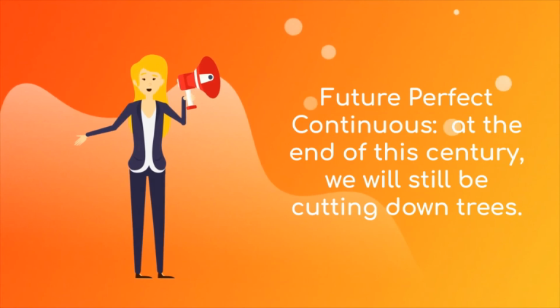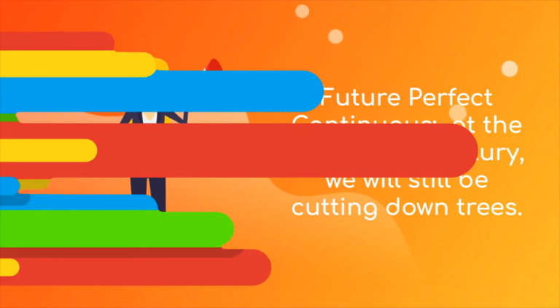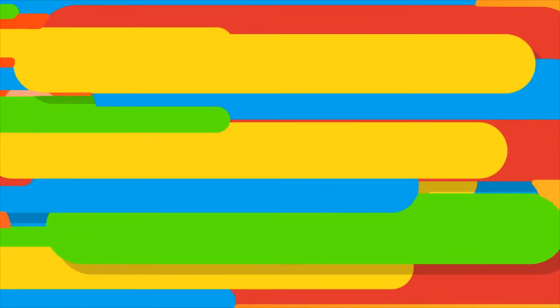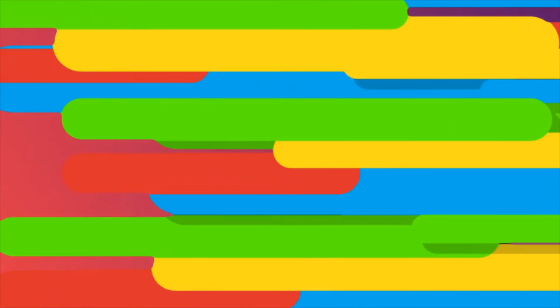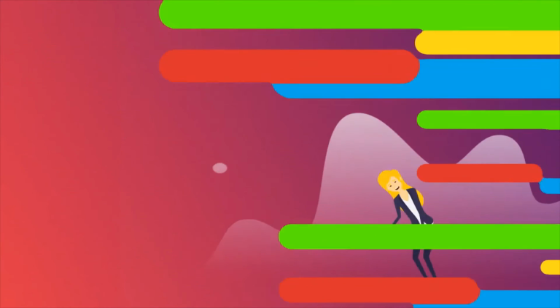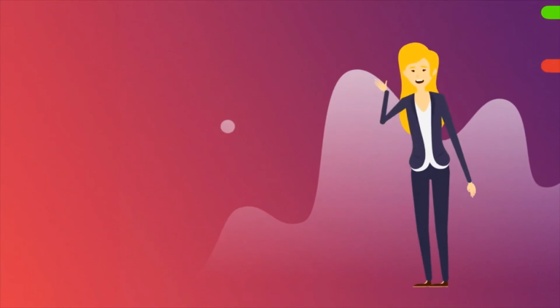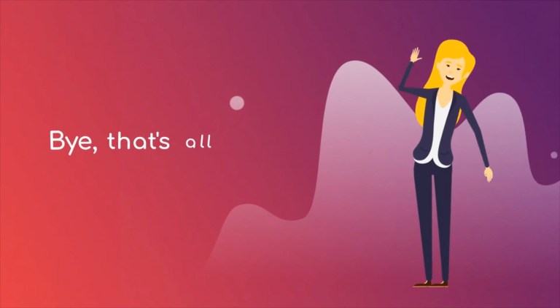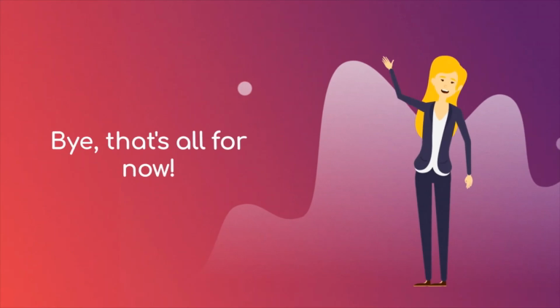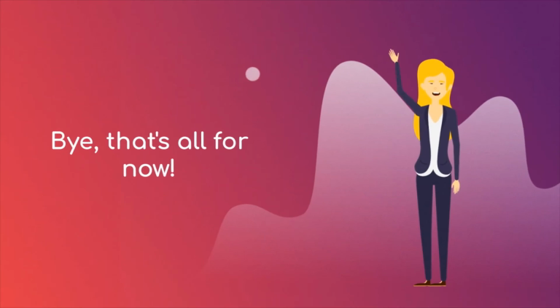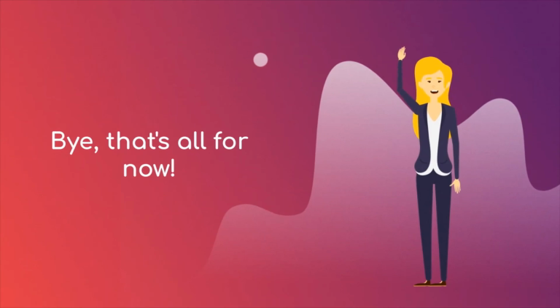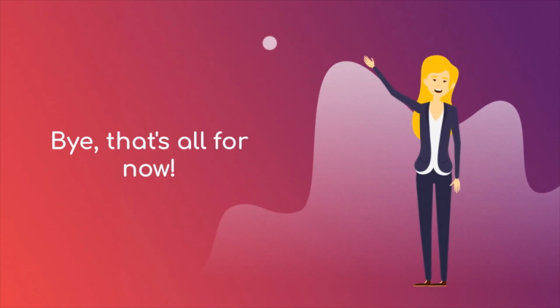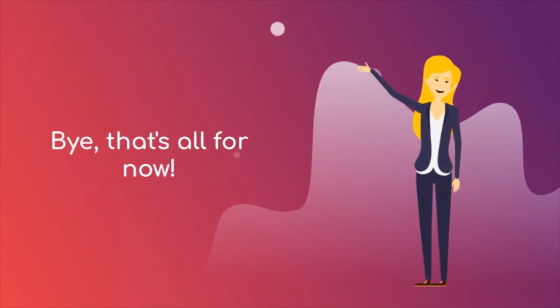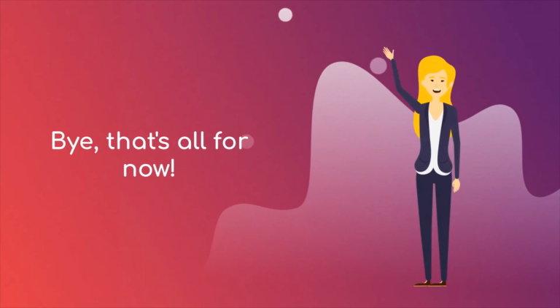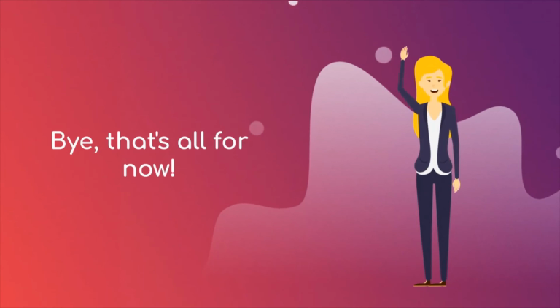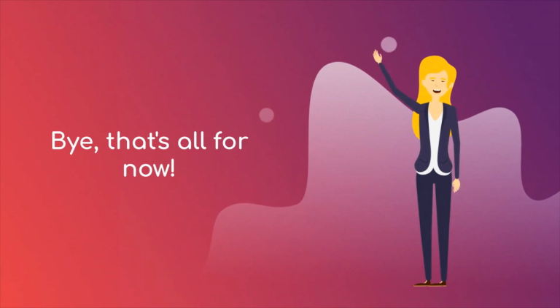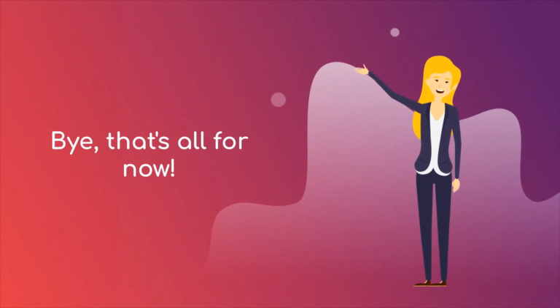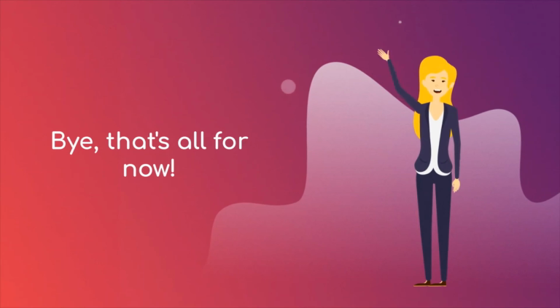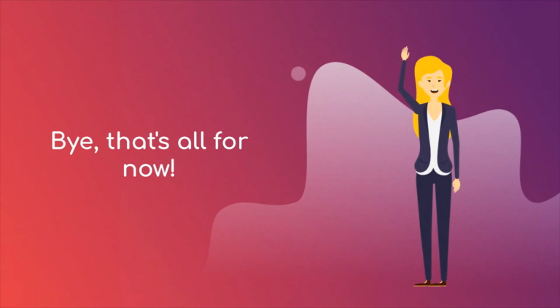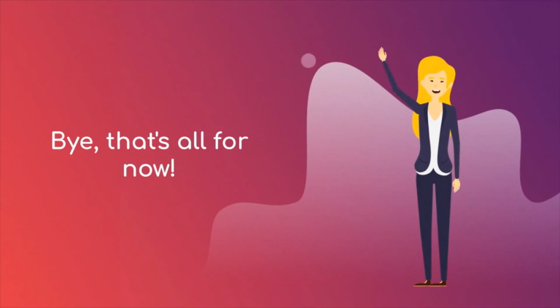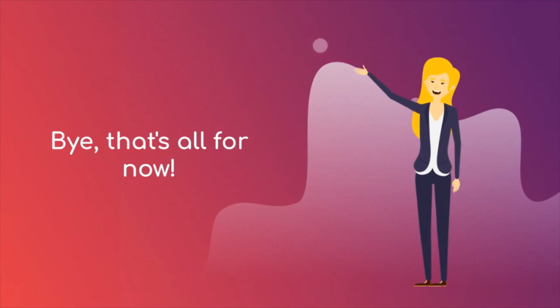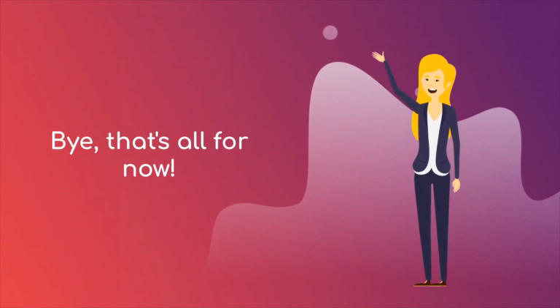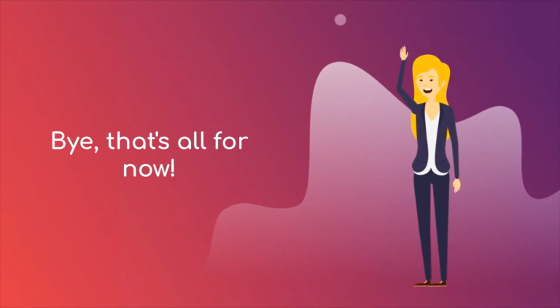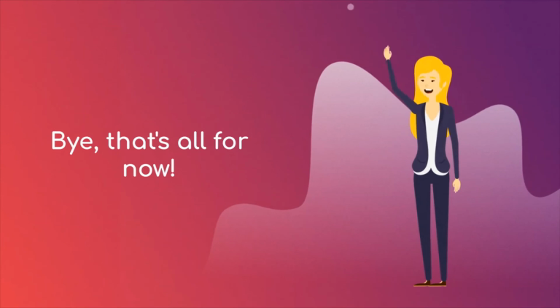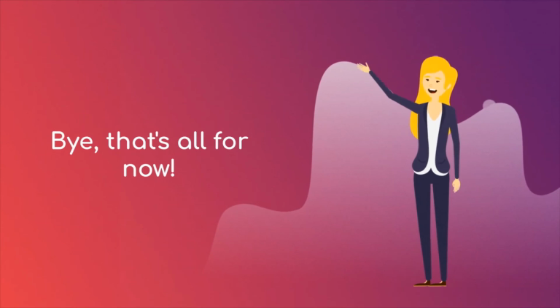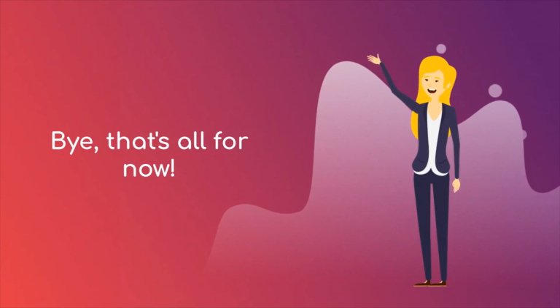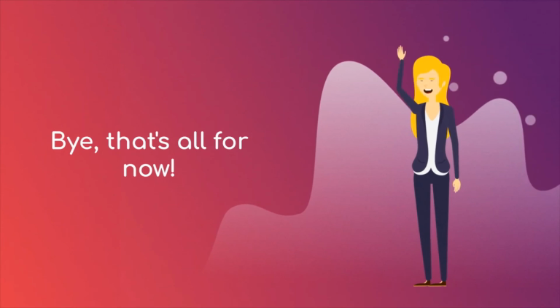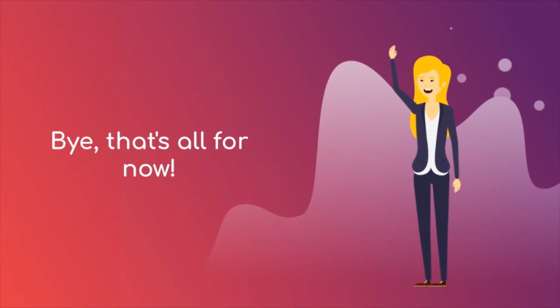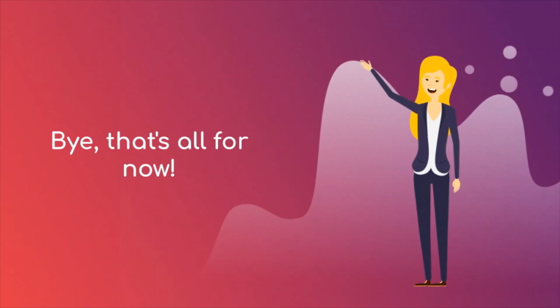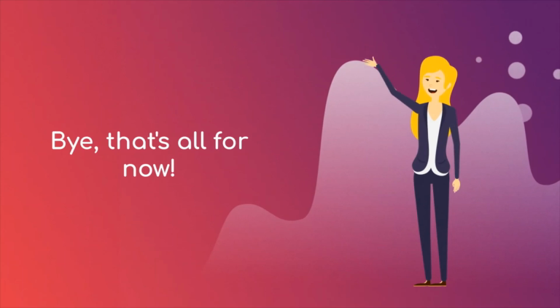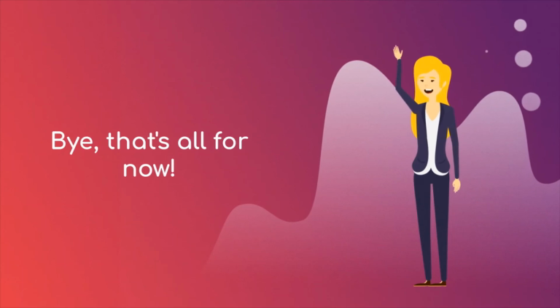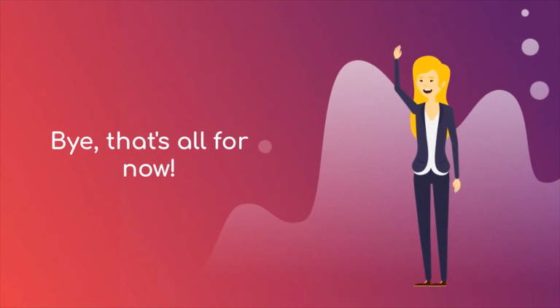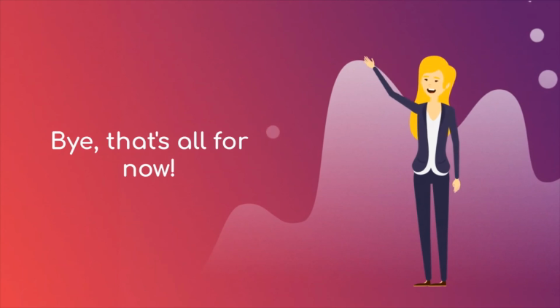You can click a link in the description below to answer the rest of the questions. That's all. Bye!